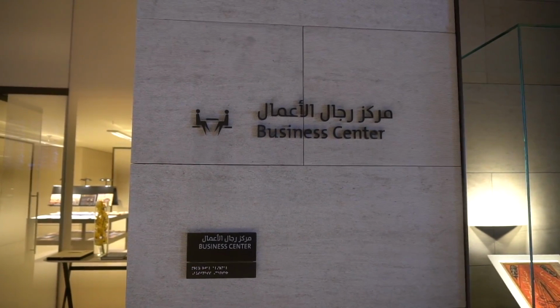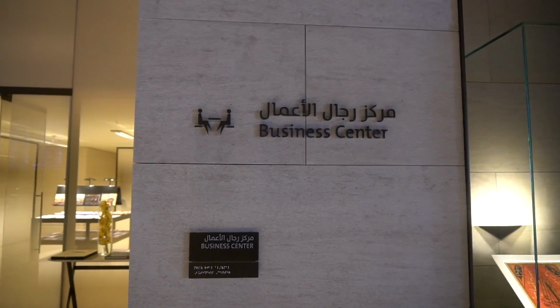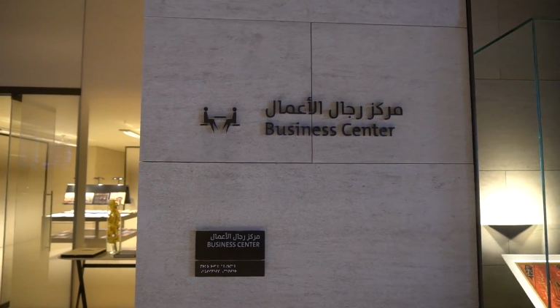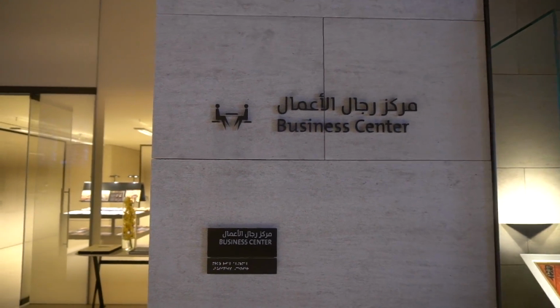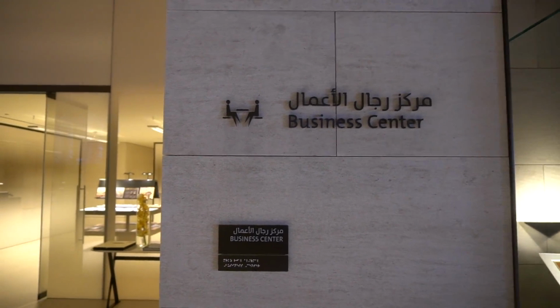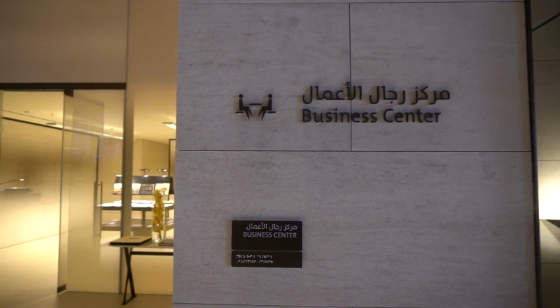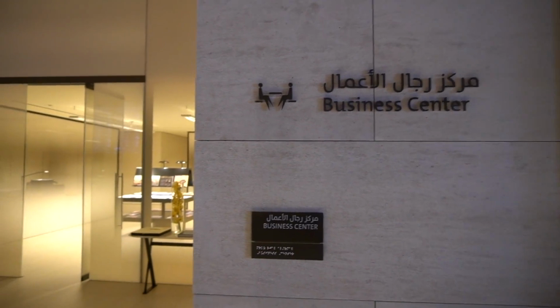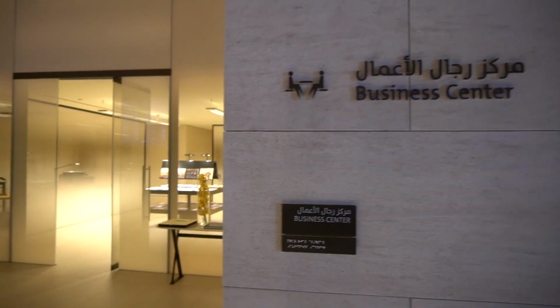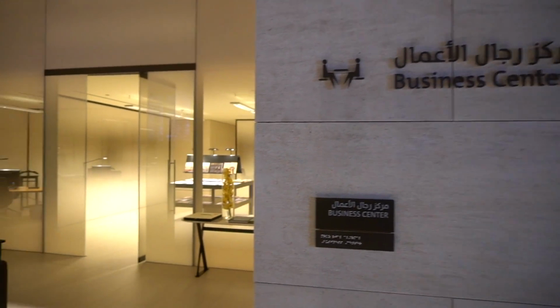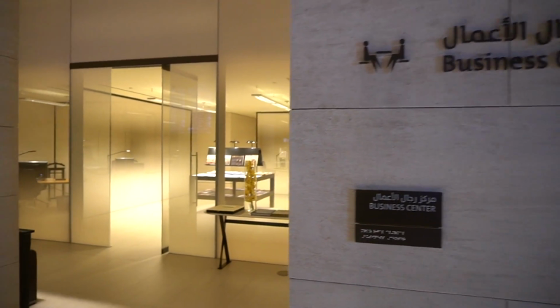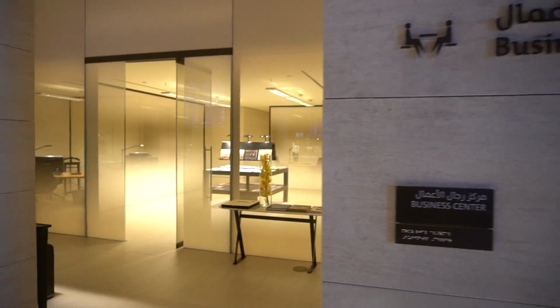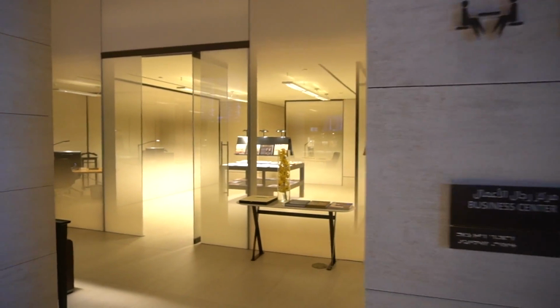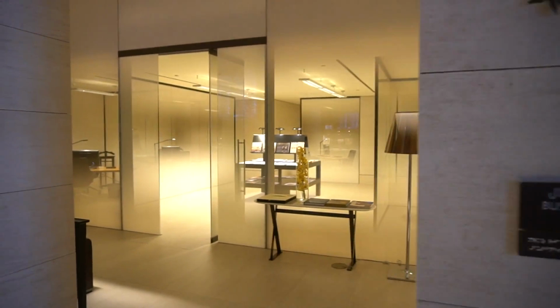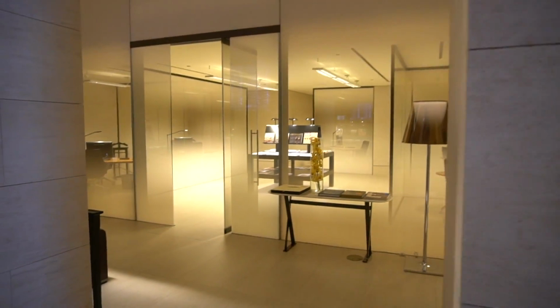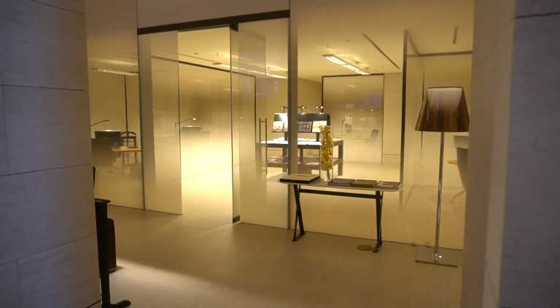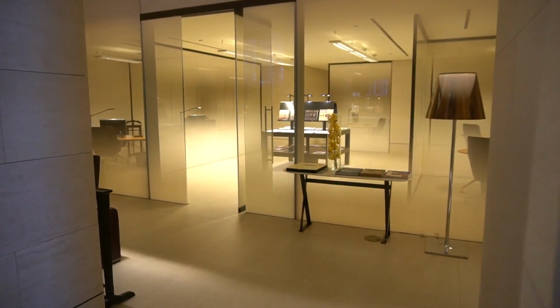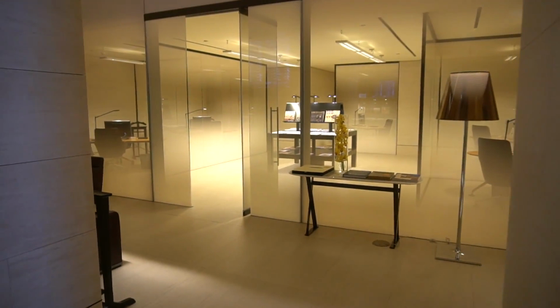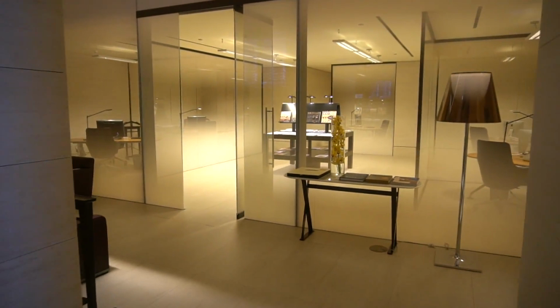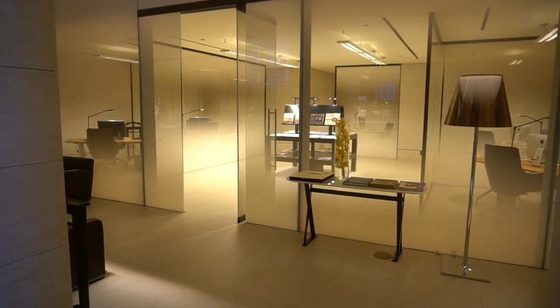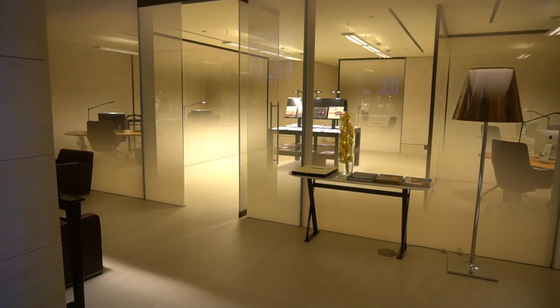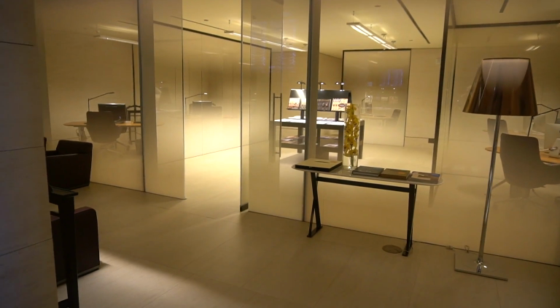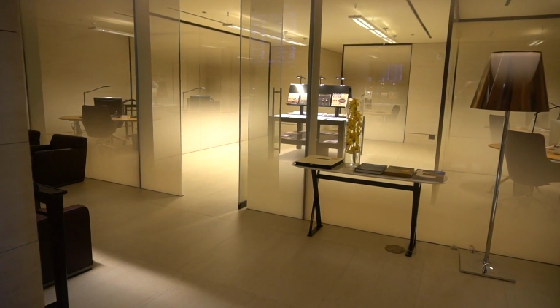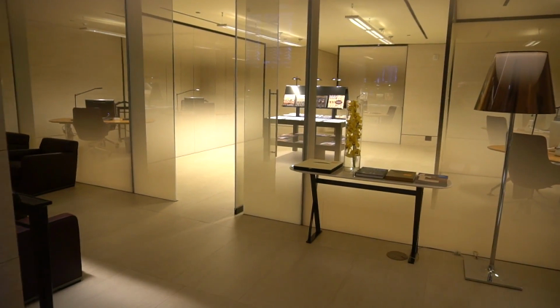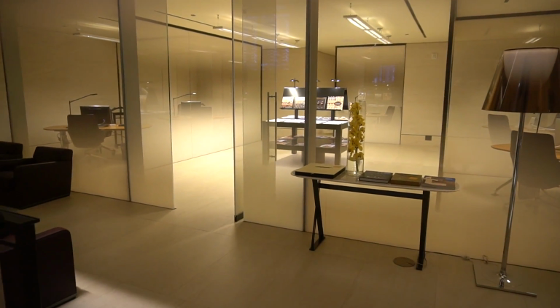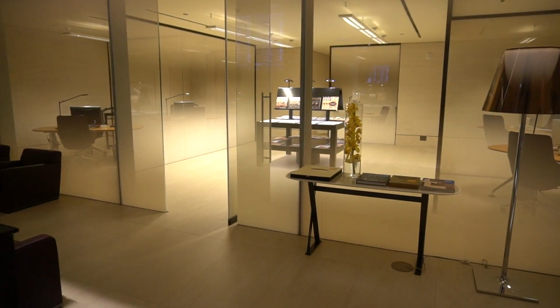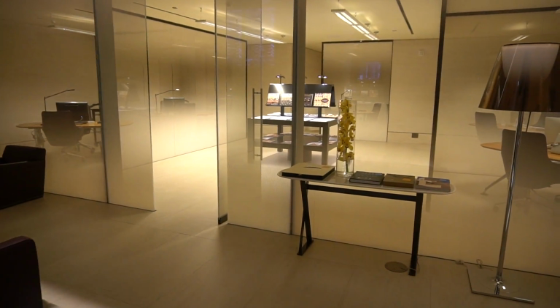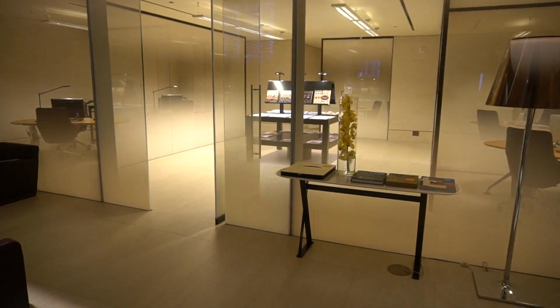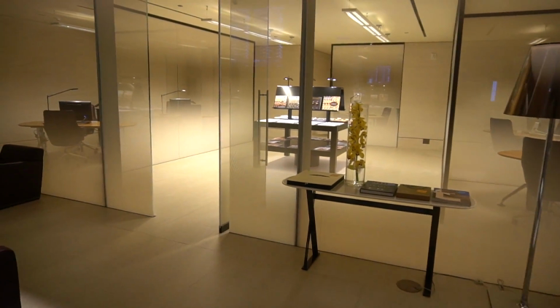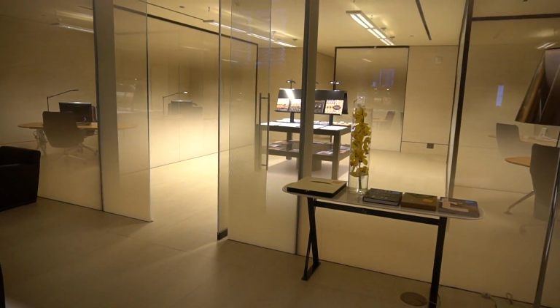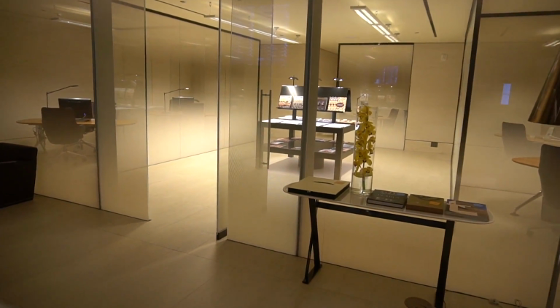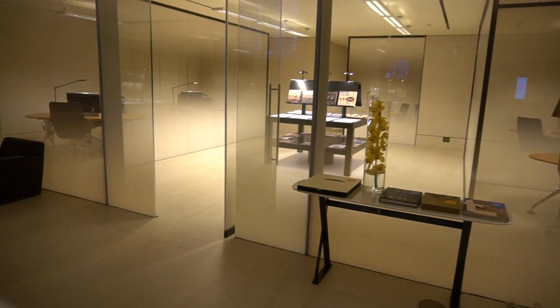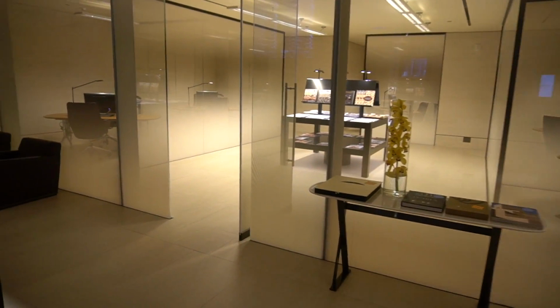Here's a business centre for business people to conduct business, even if they've forgotten their laptops.